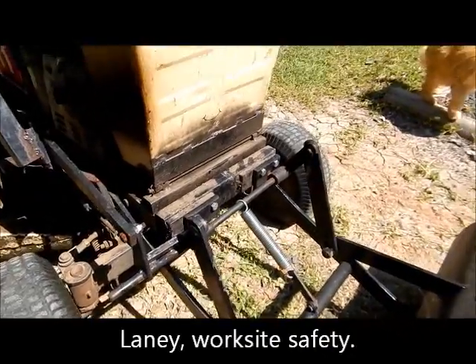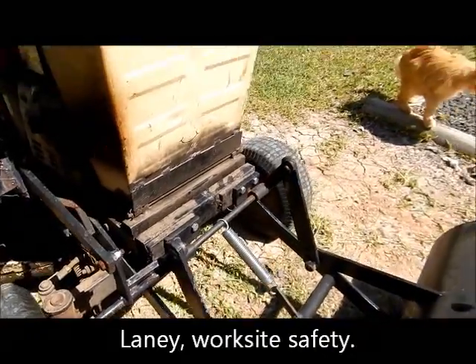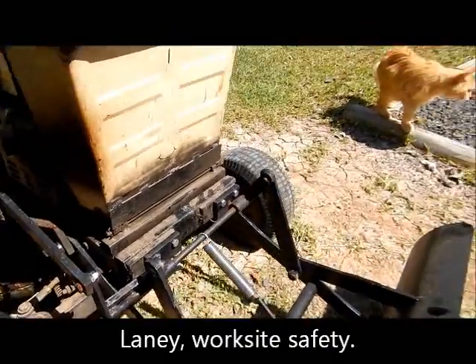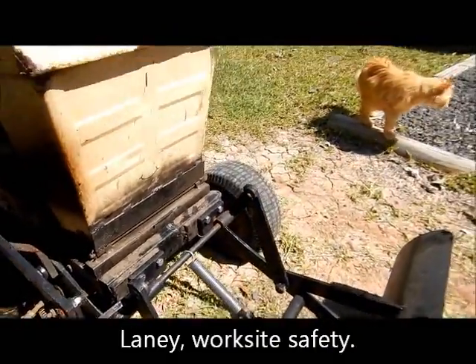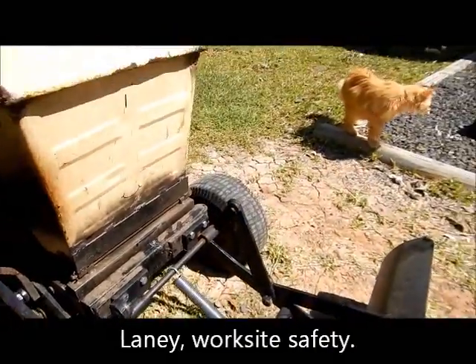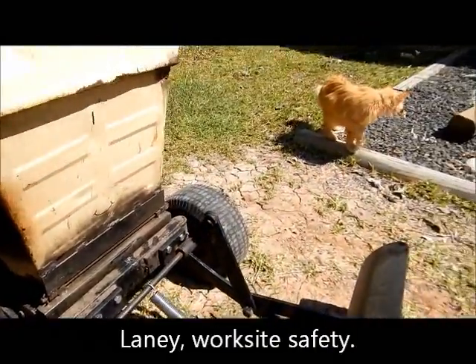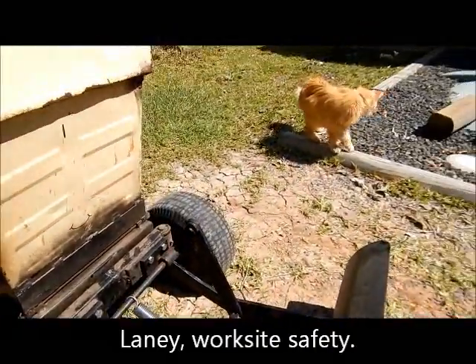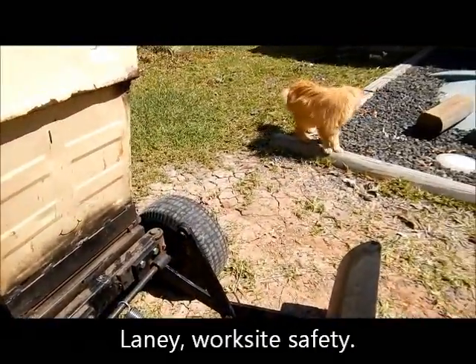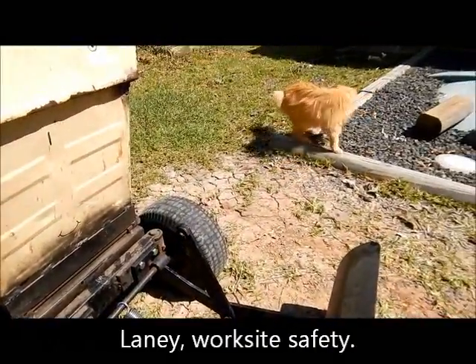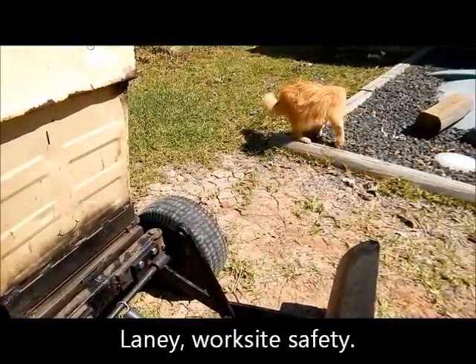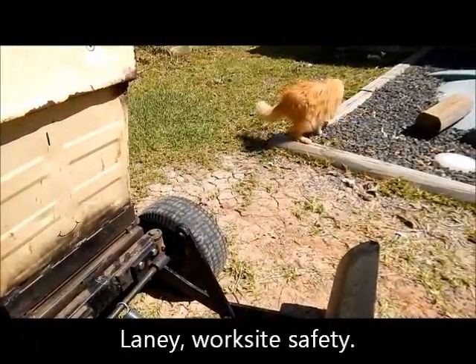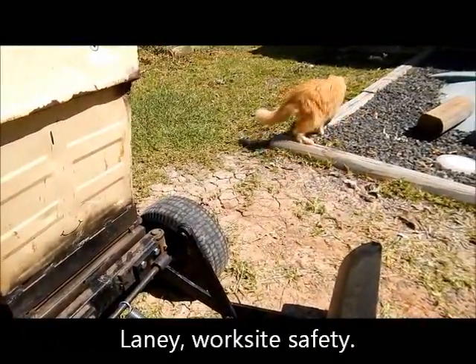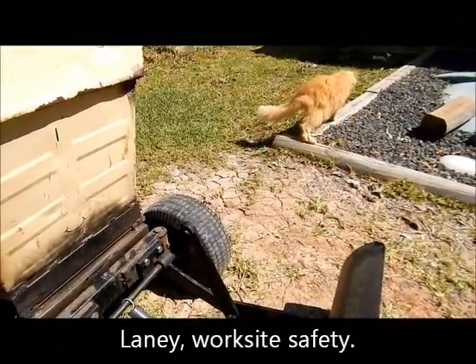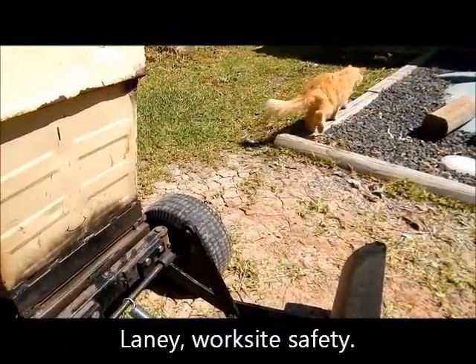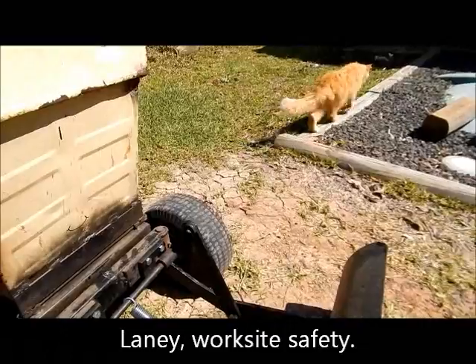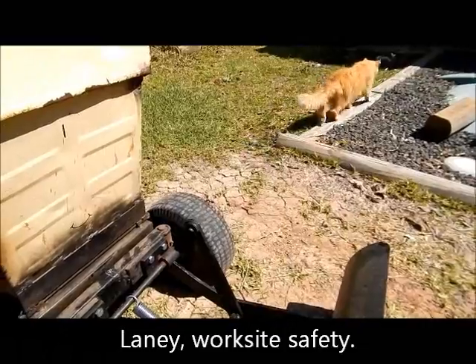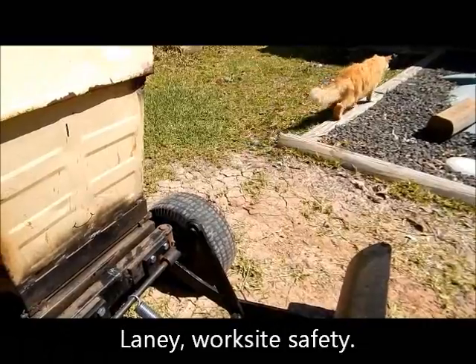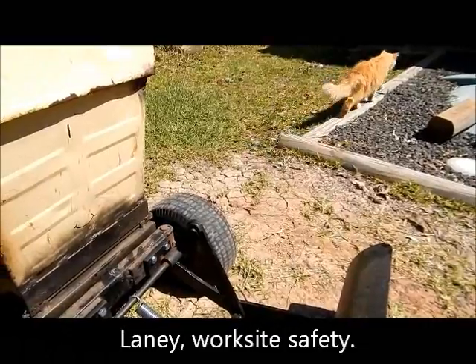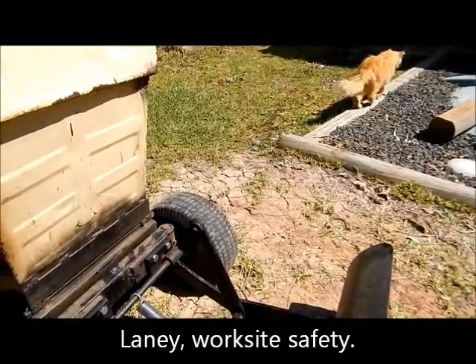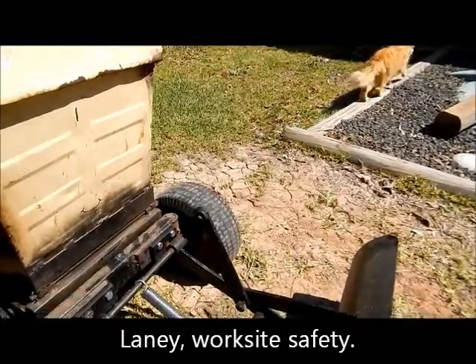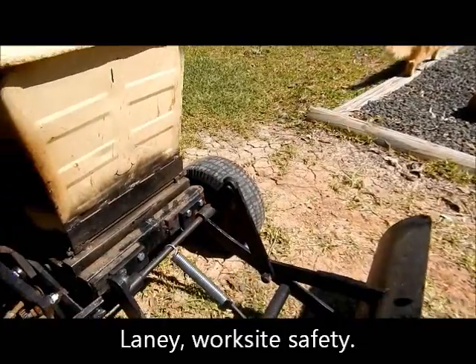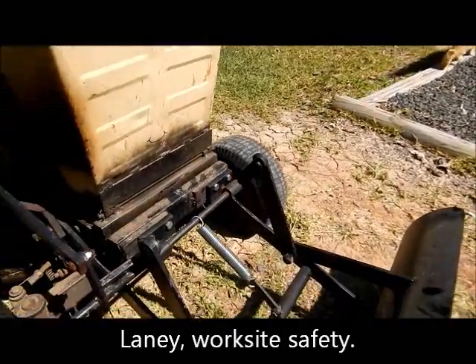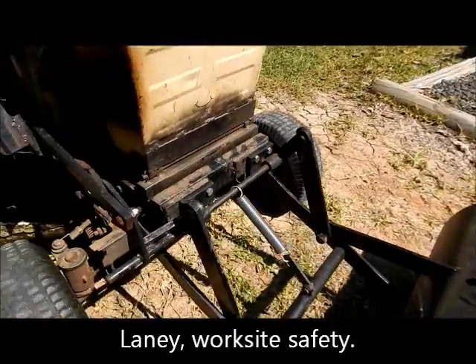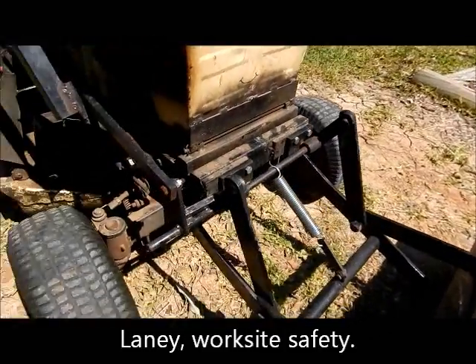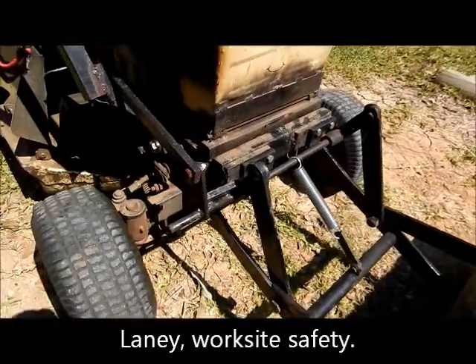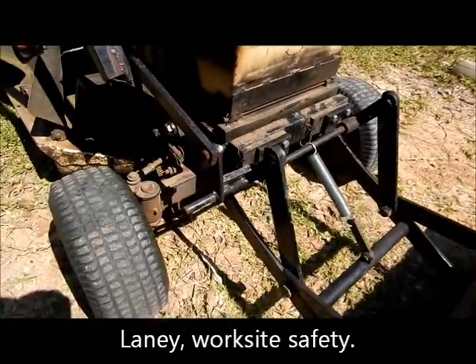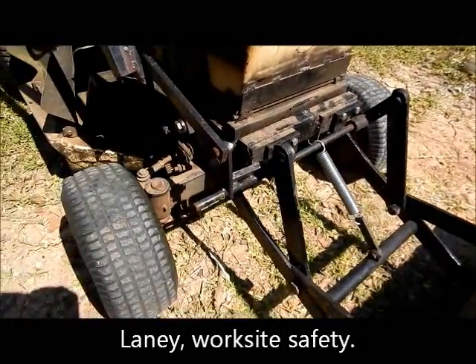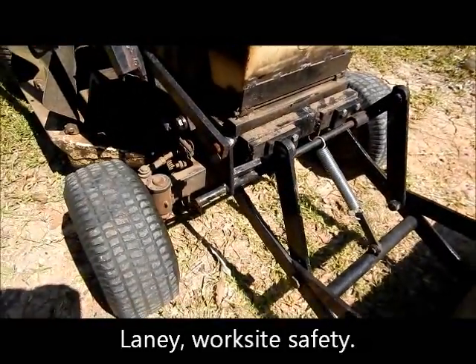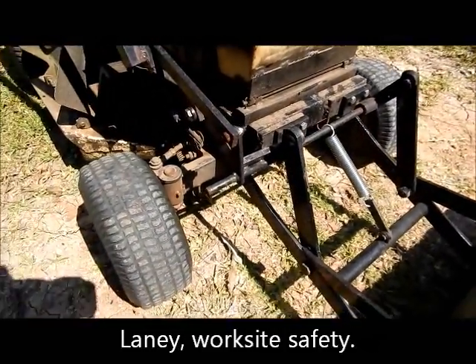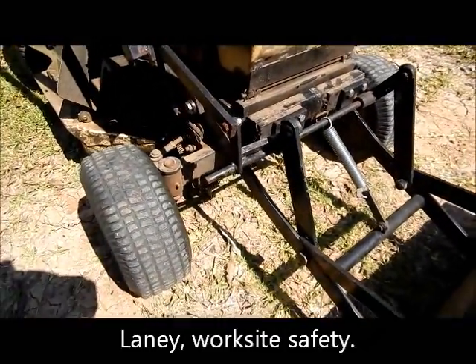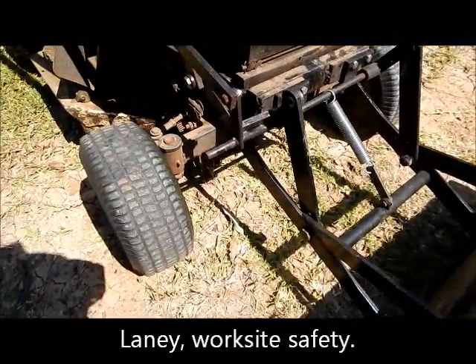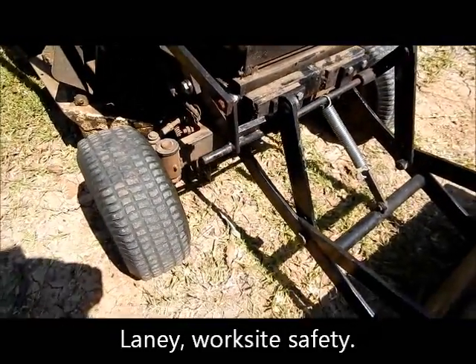Here comes Laney - and there goes Laney. Okay, it's not that interesting!